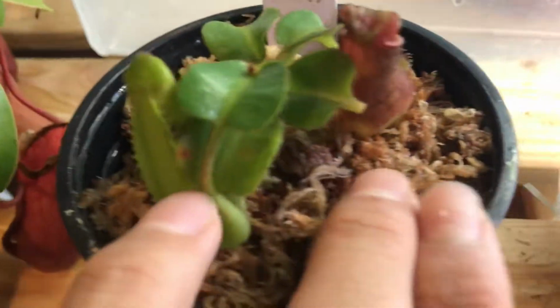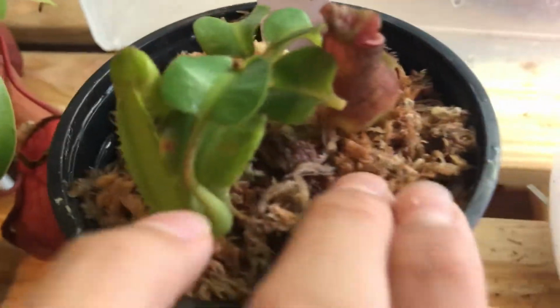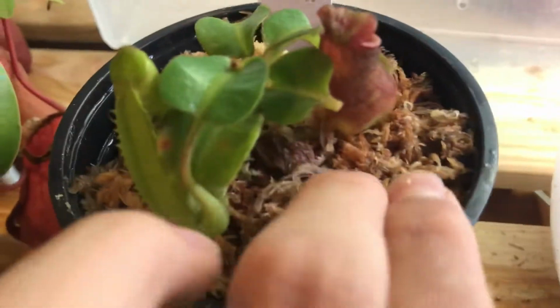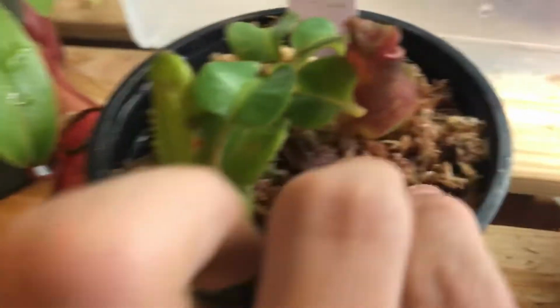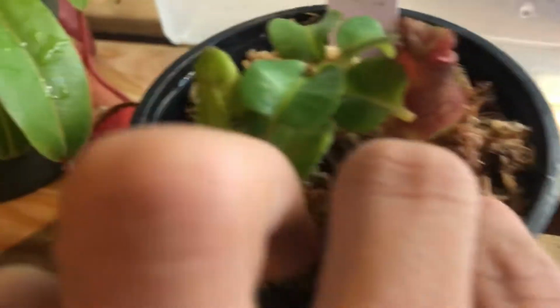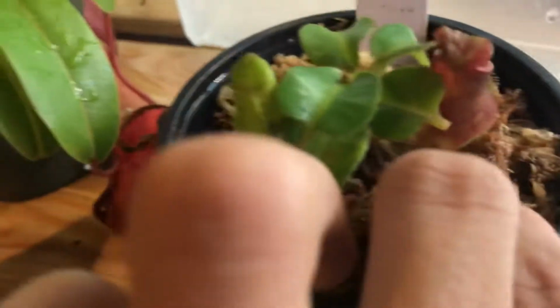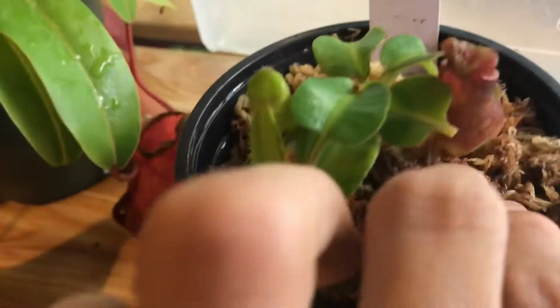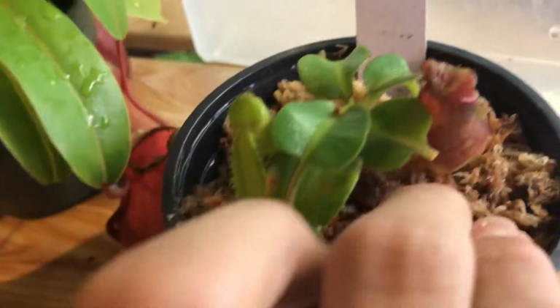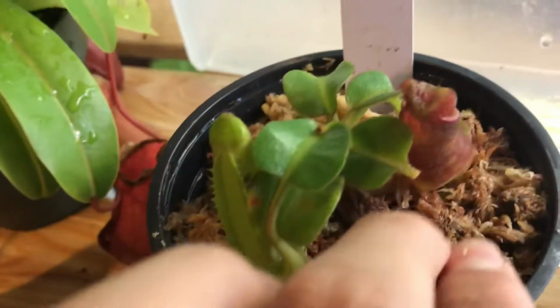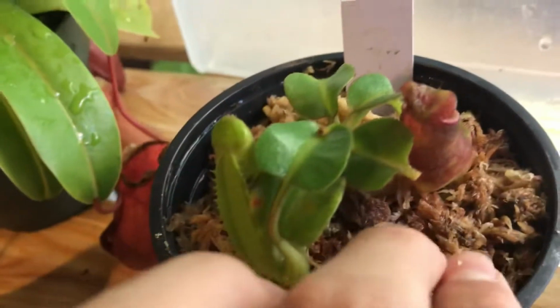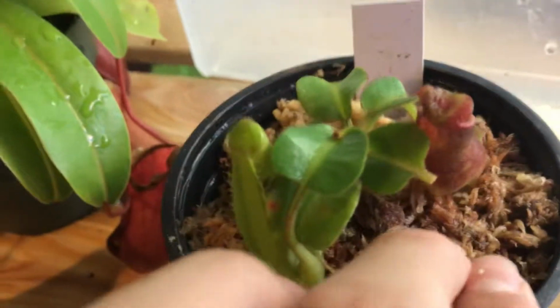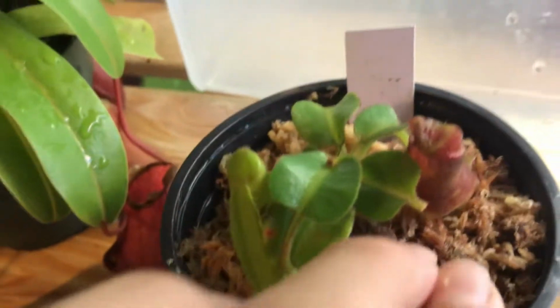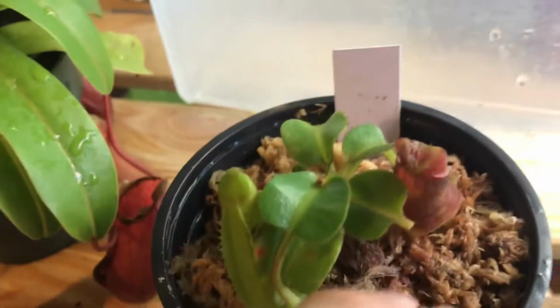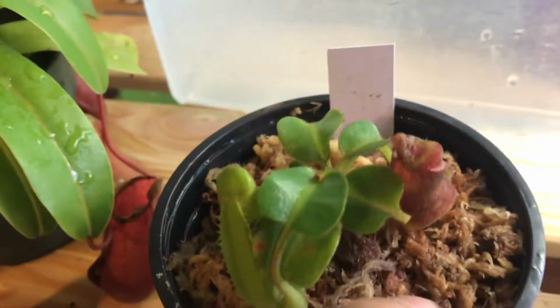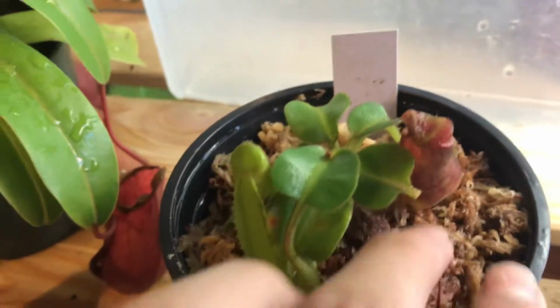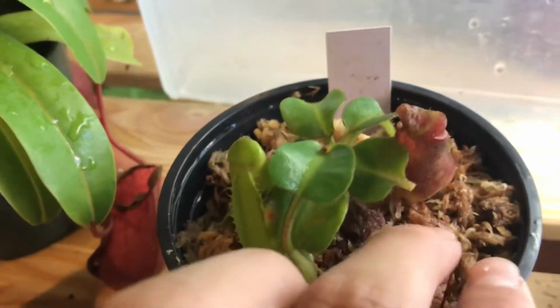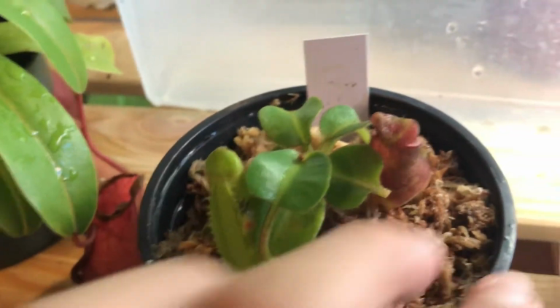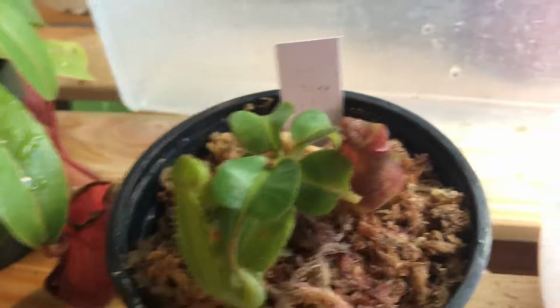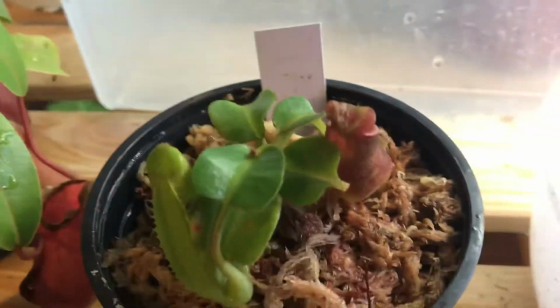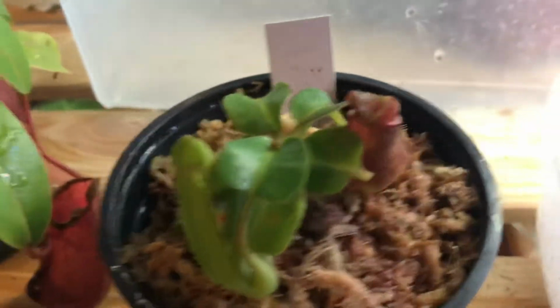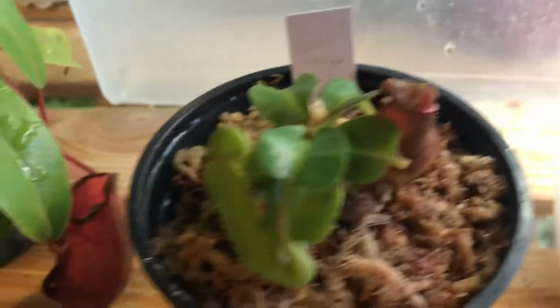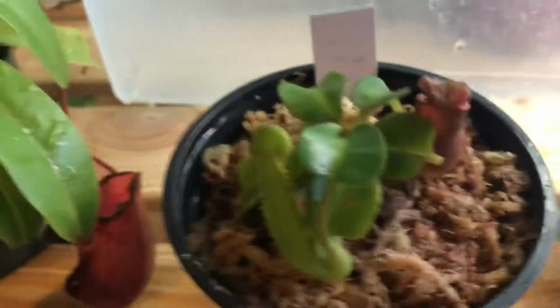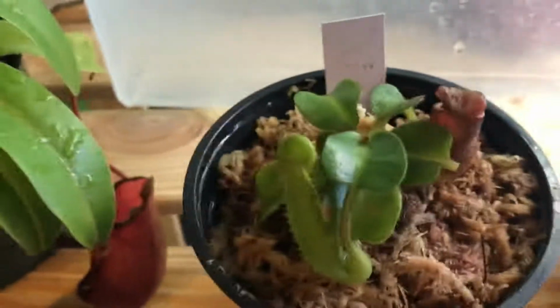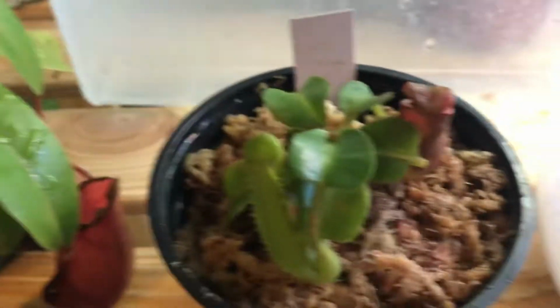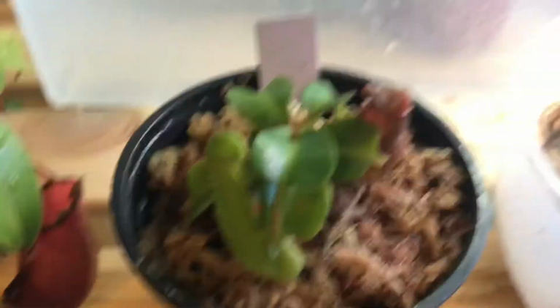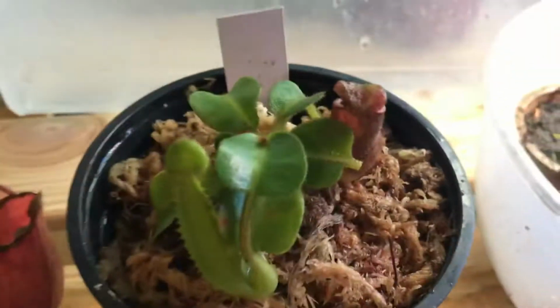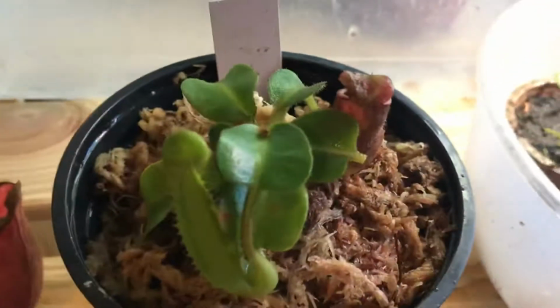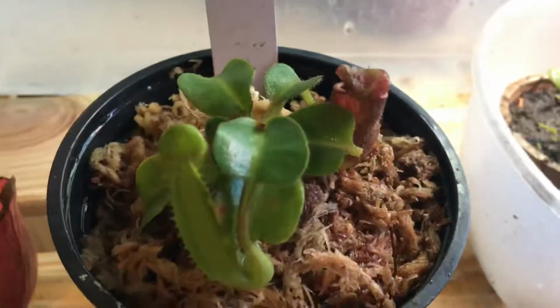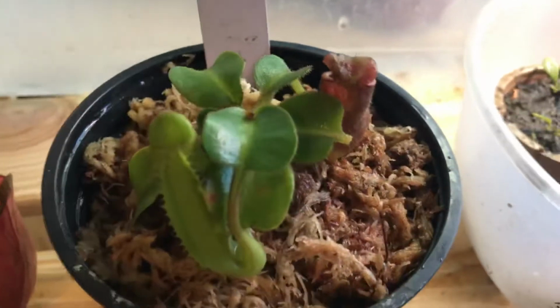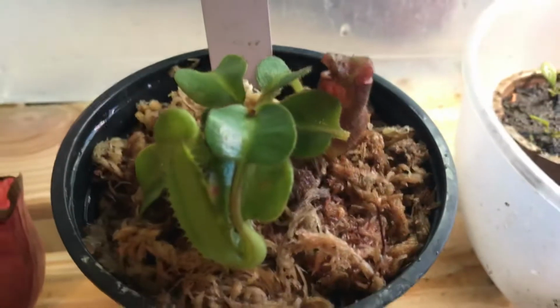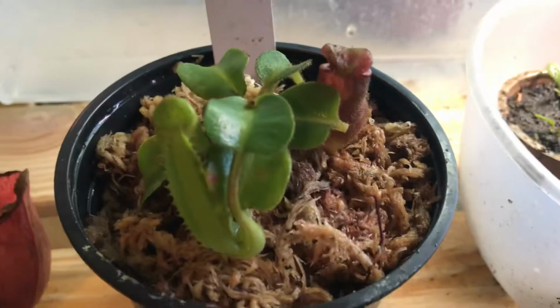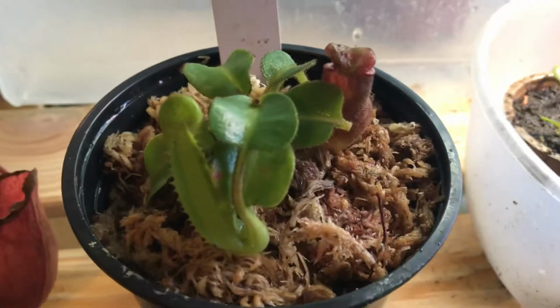Here's my Nepenthes truncata. We'll see you on the next video. Like and subscribe.